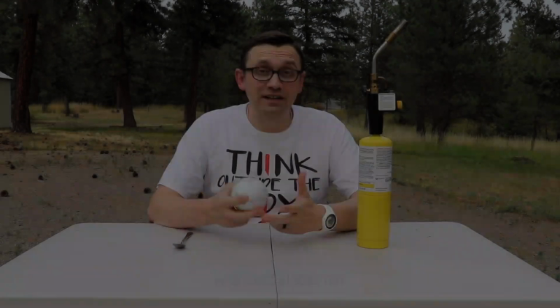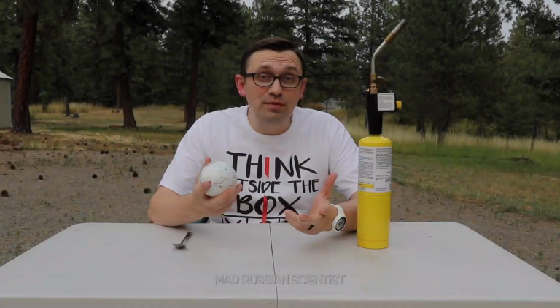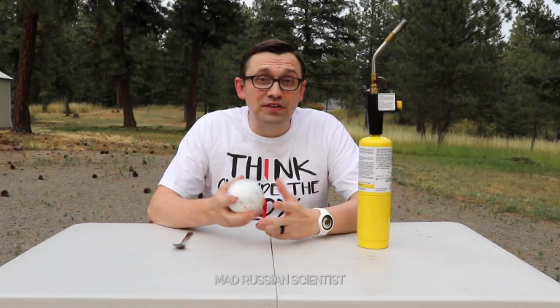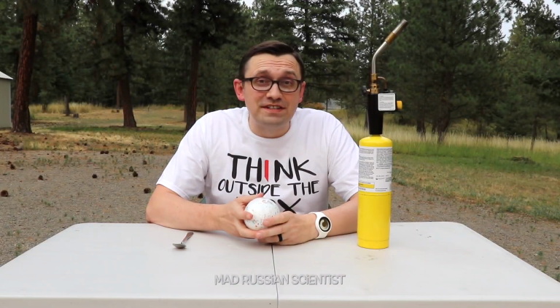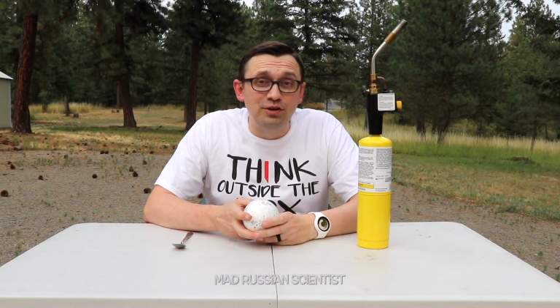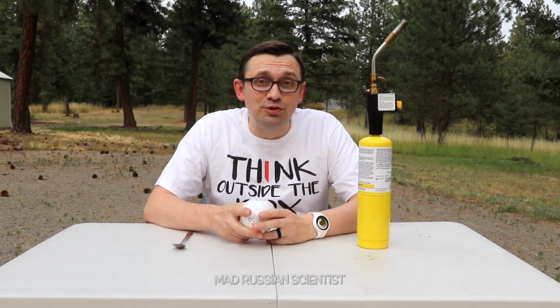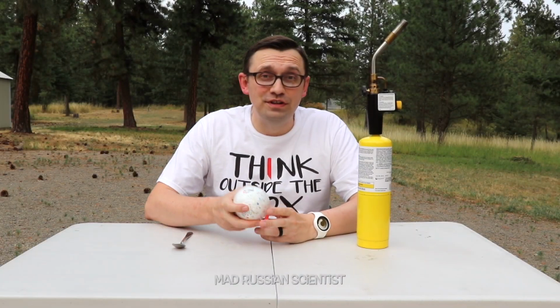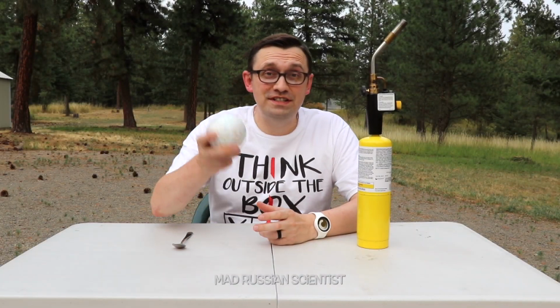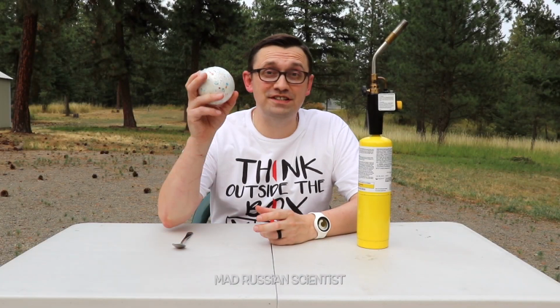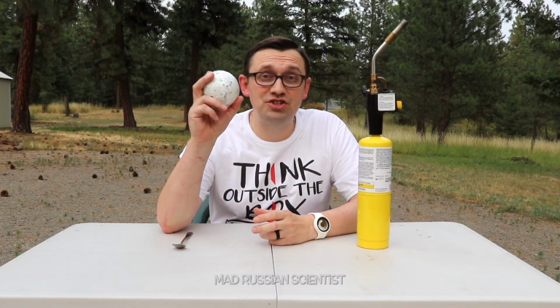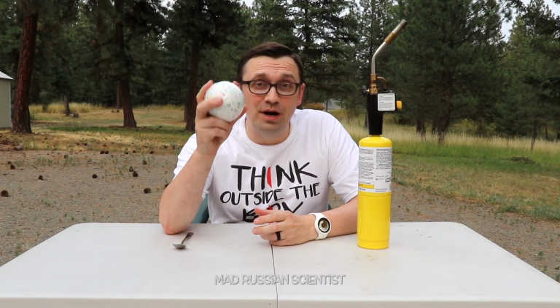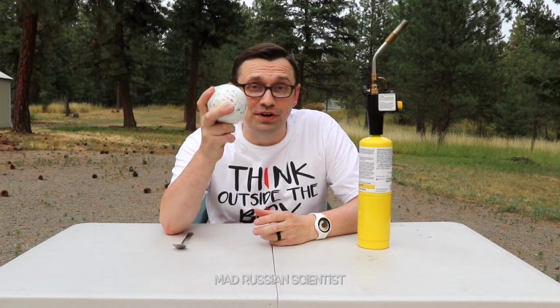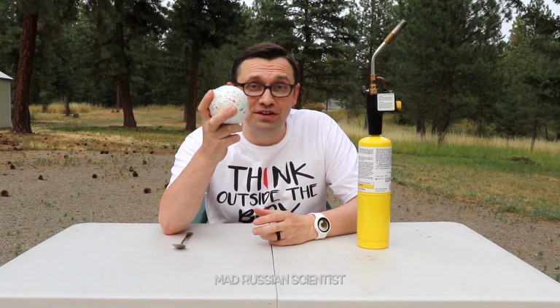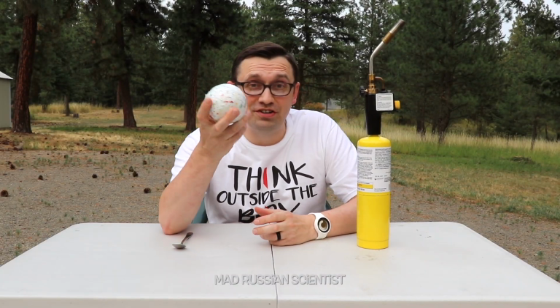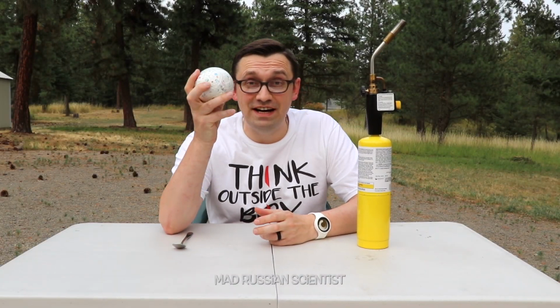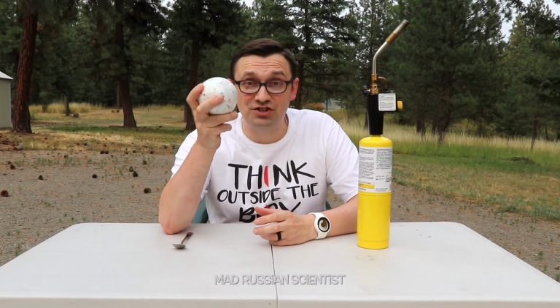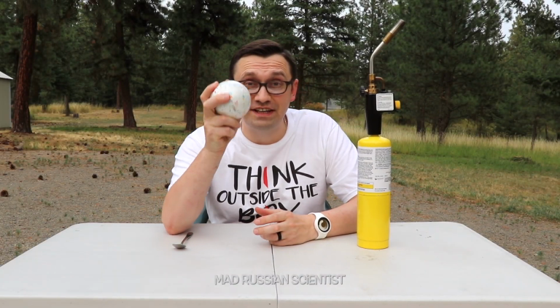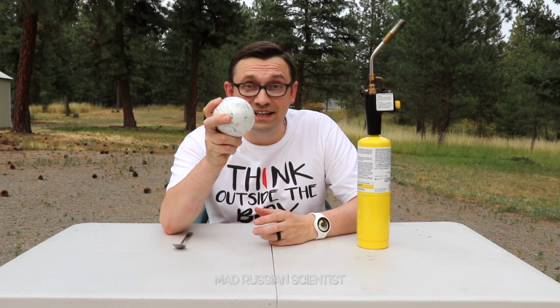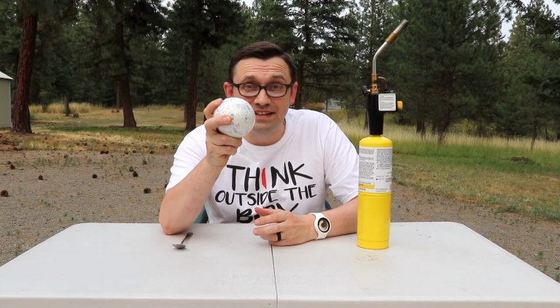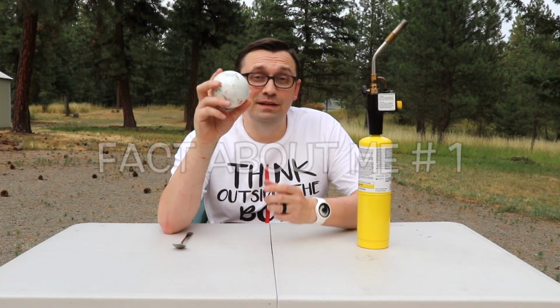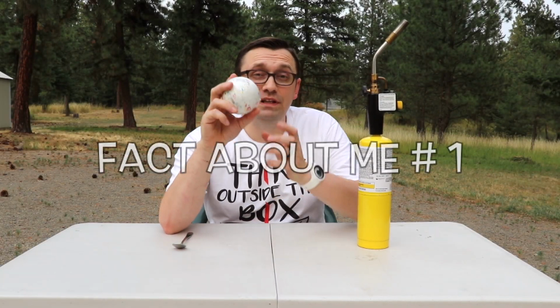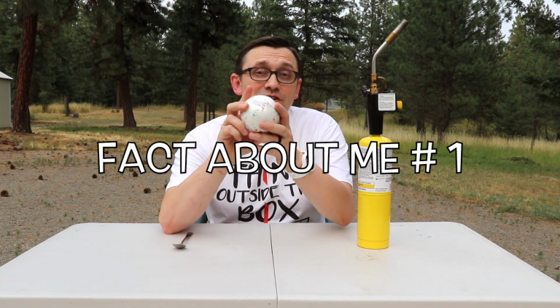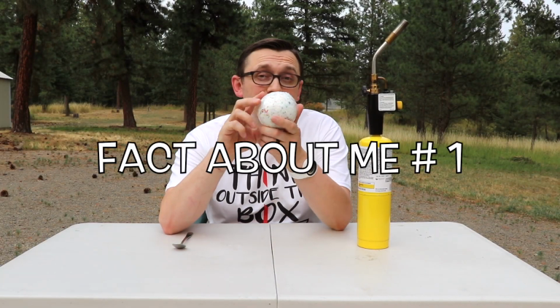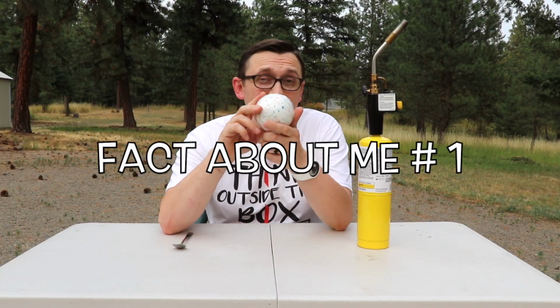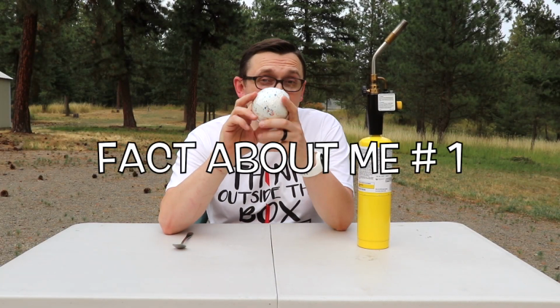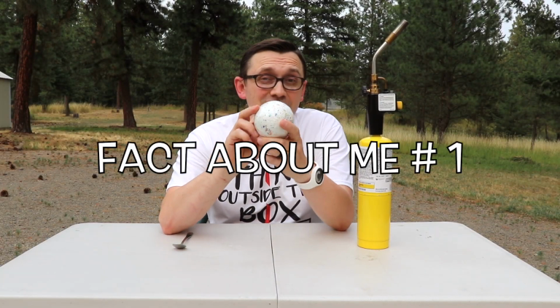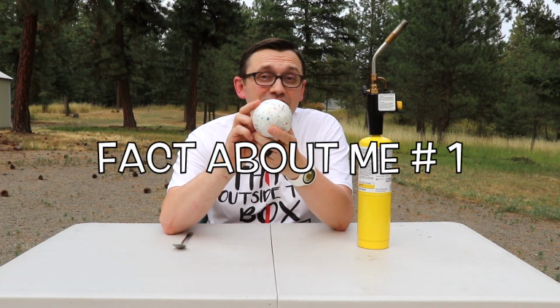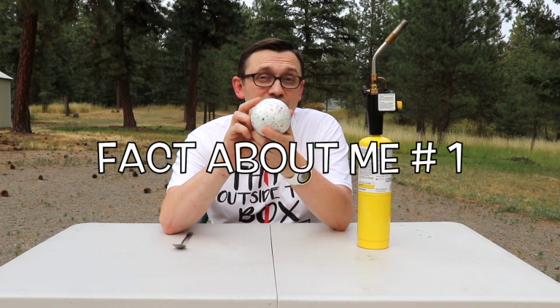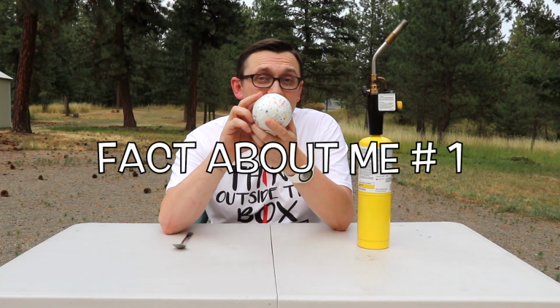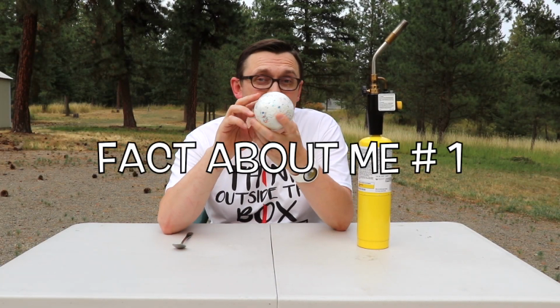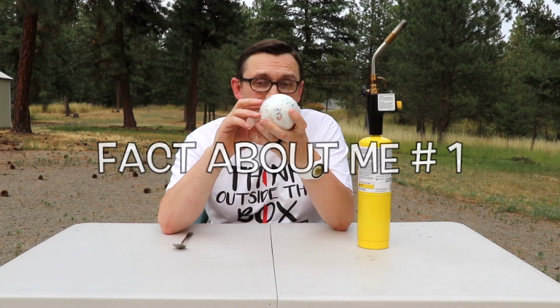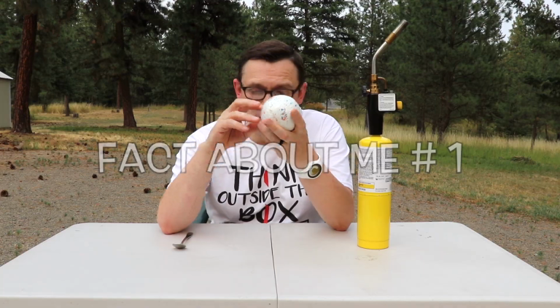Hello my friends! How y'all doing? This is a jawbreaker, the actual candy. And believe it or not, I have never tried this before.